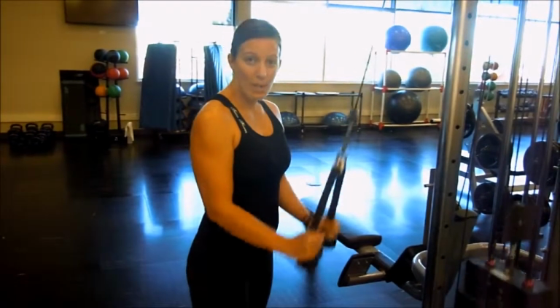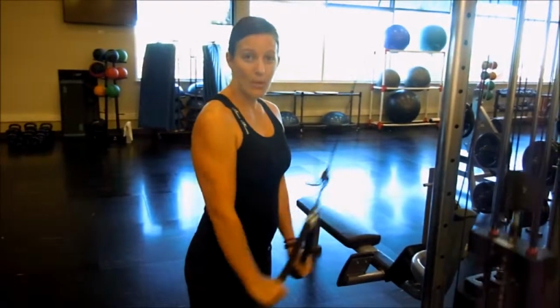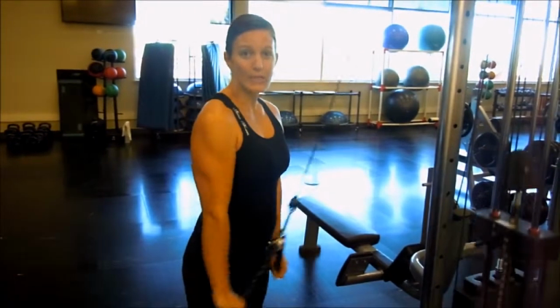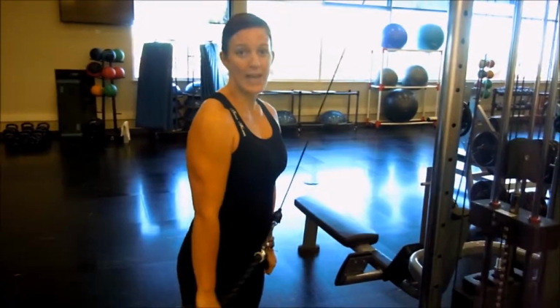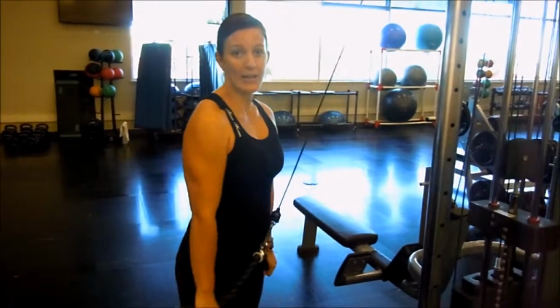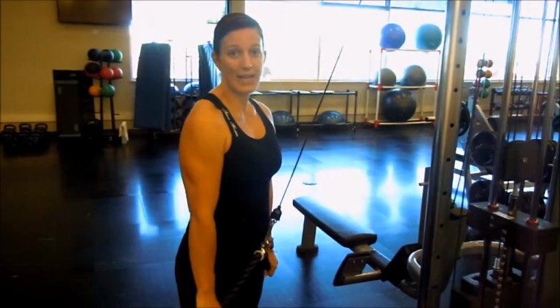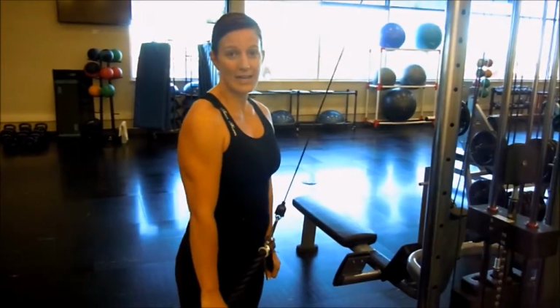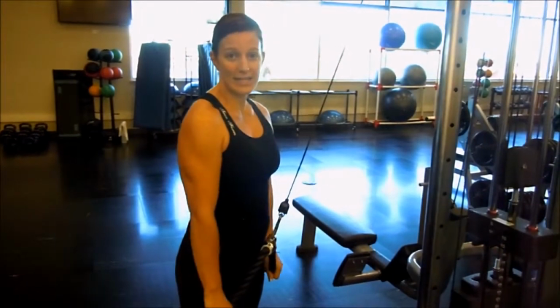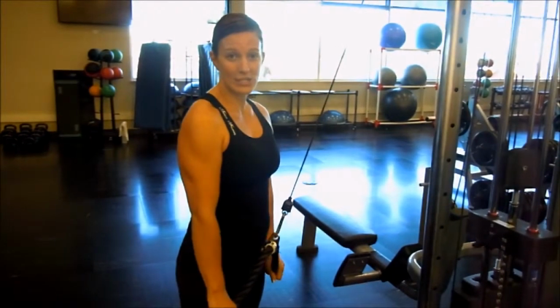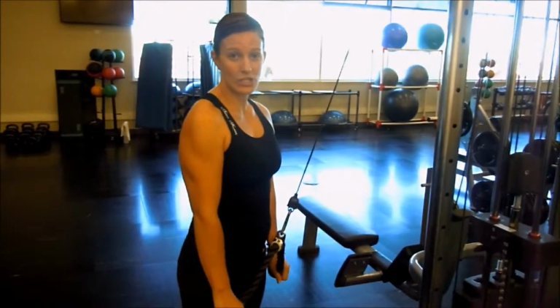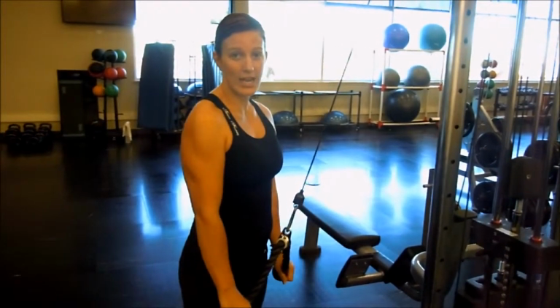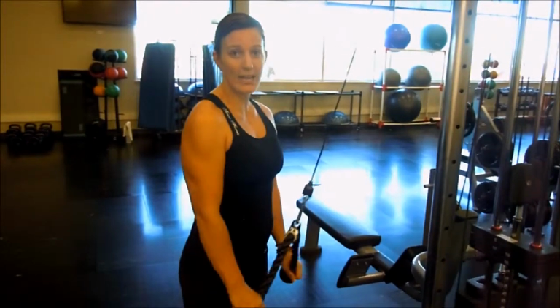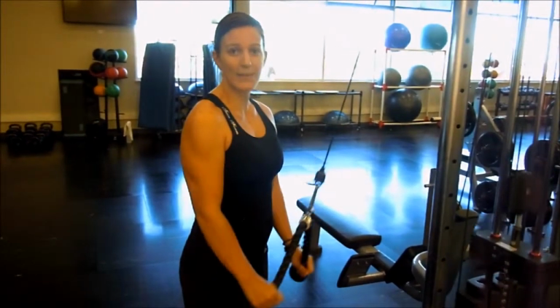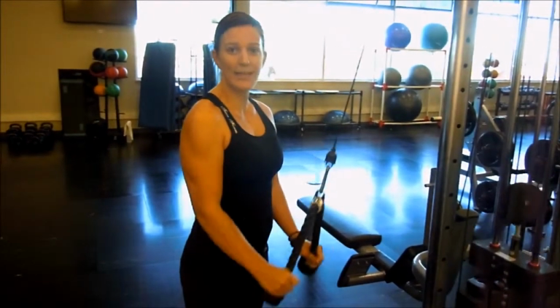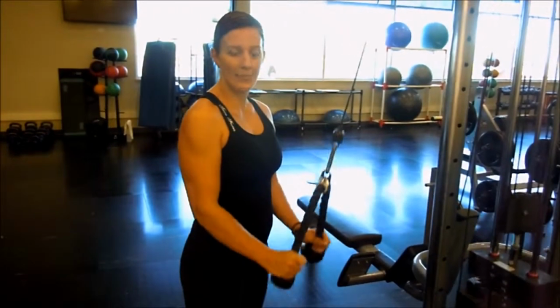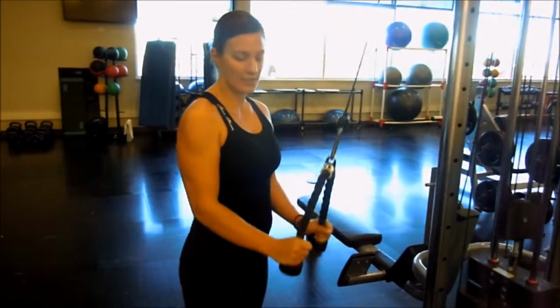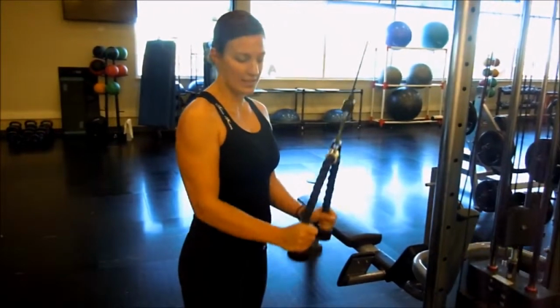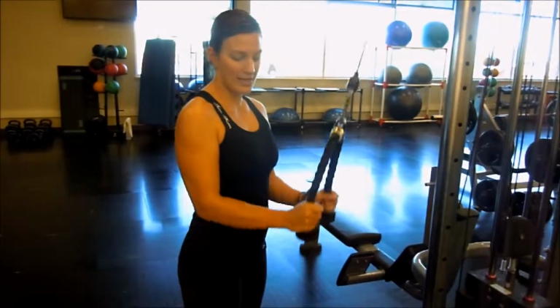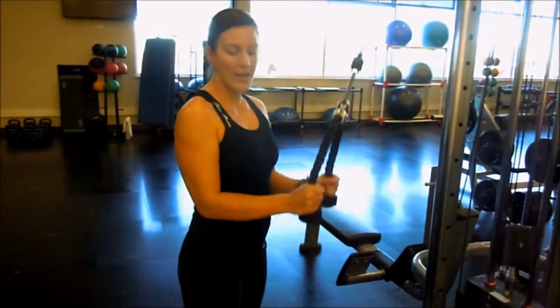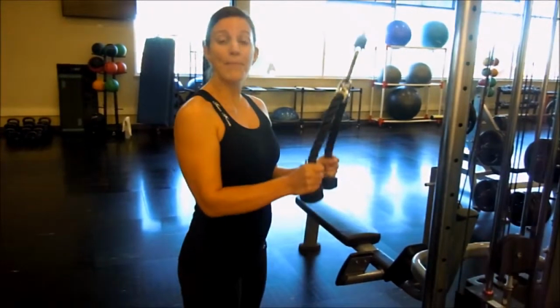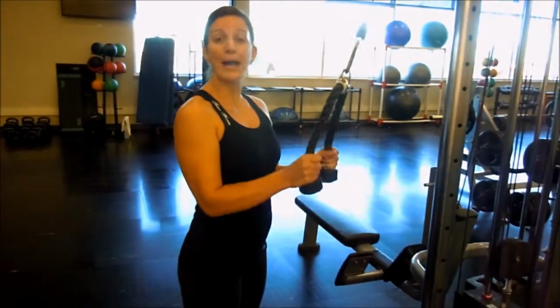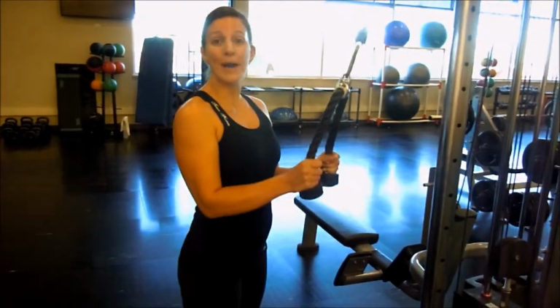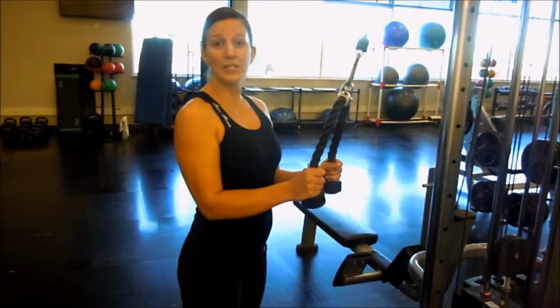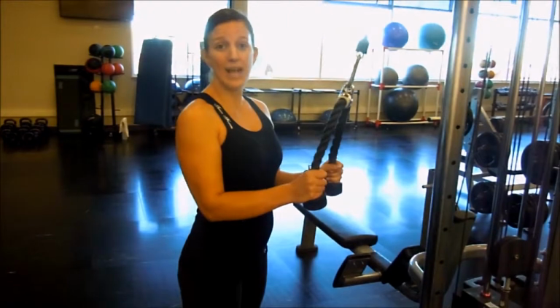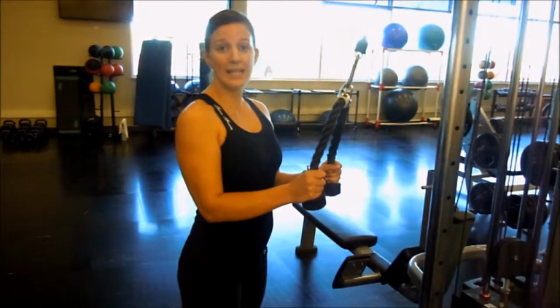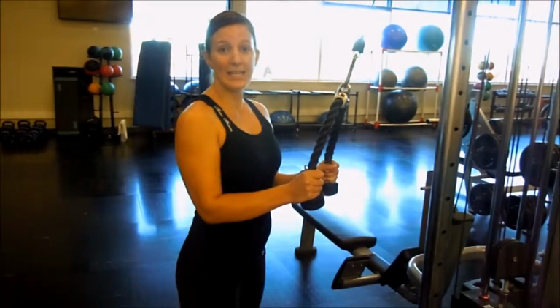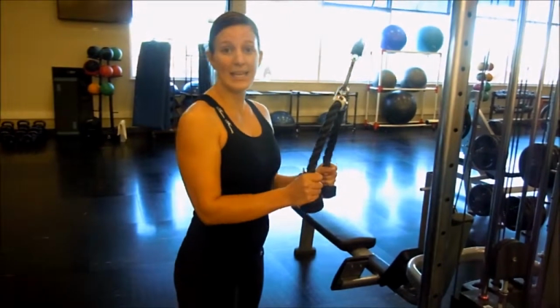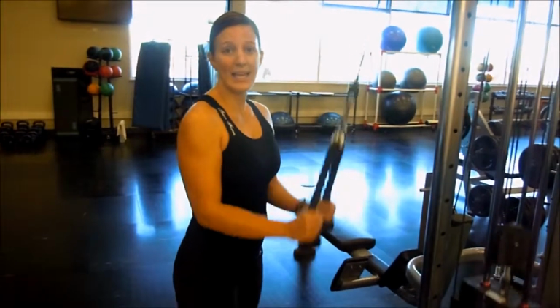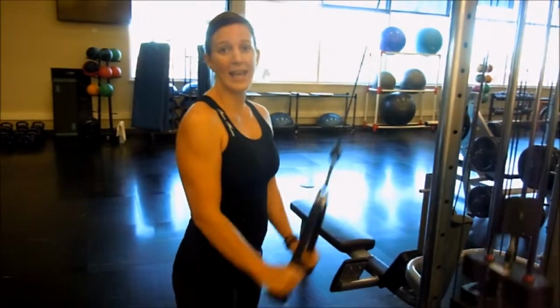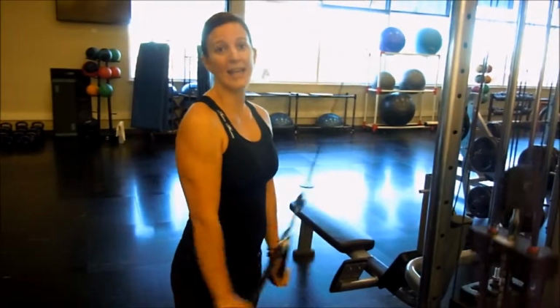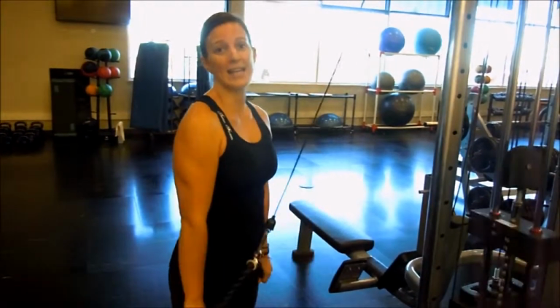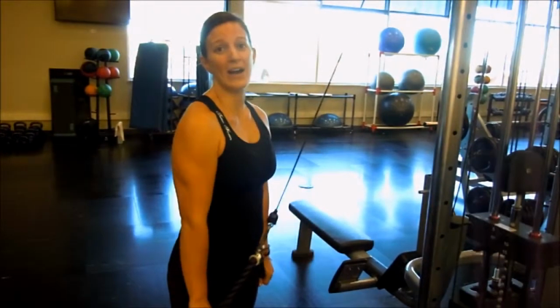Pull down again nice and straight, keeping the elbows in. Back up to 90 and down.